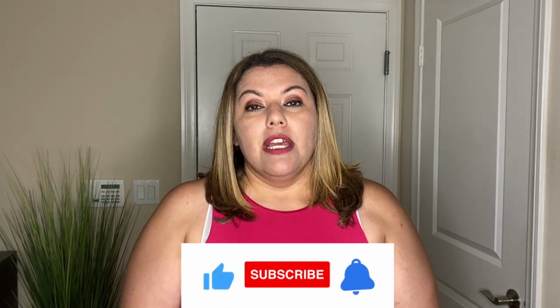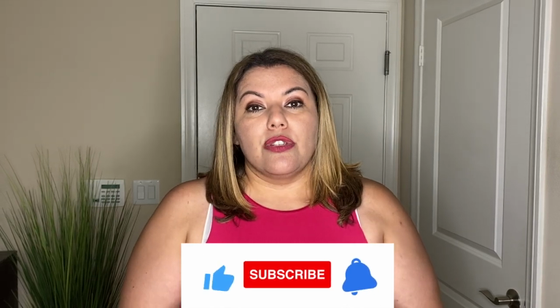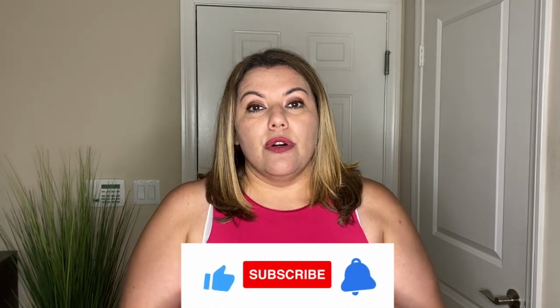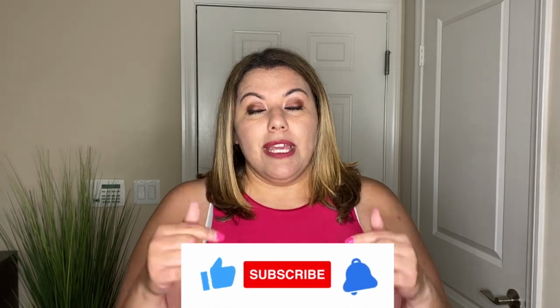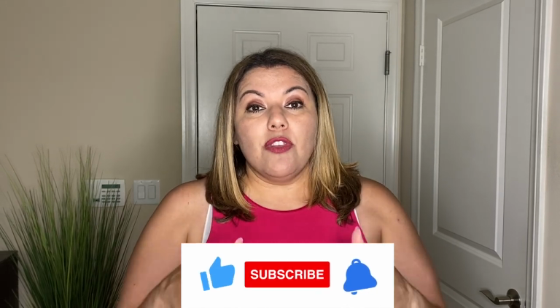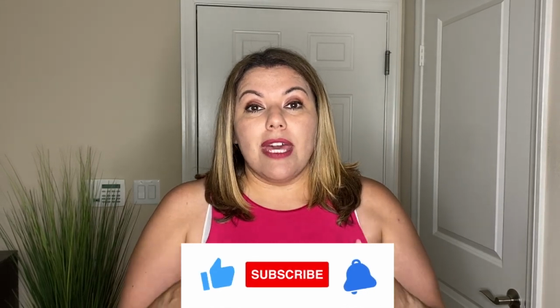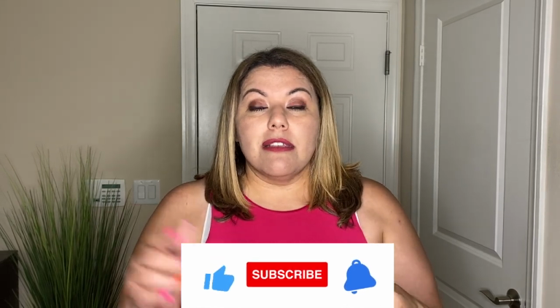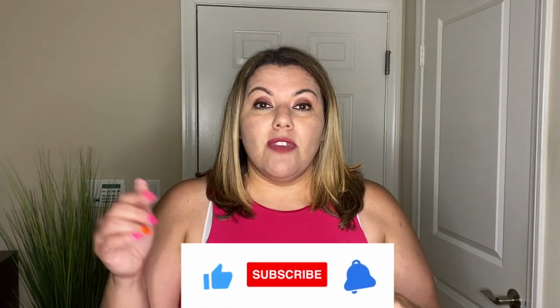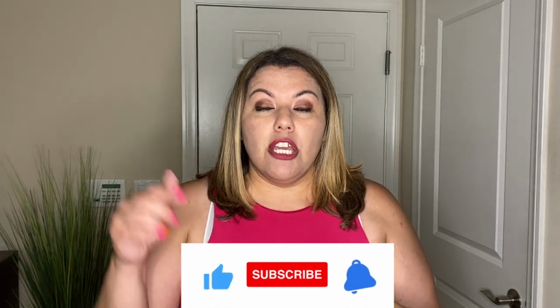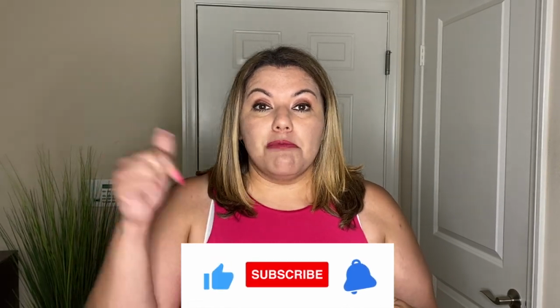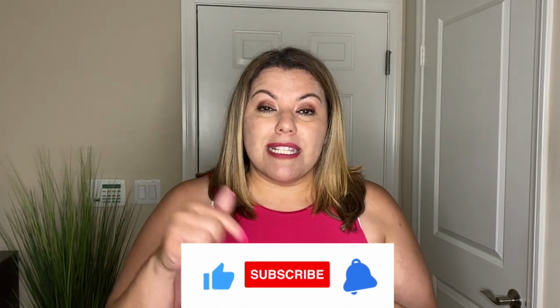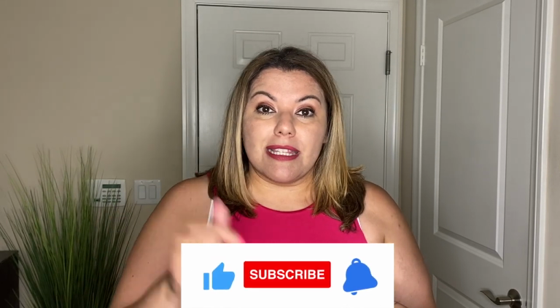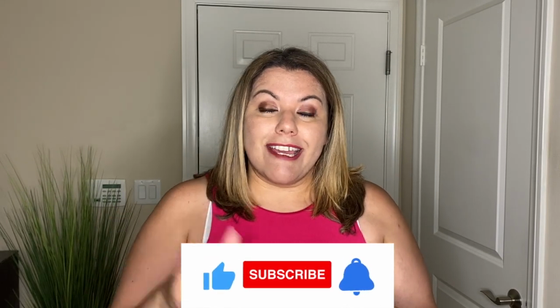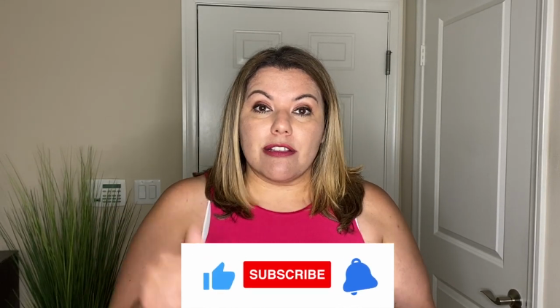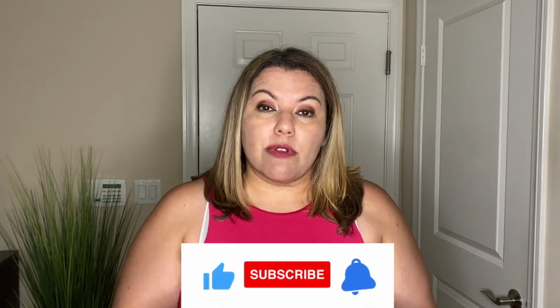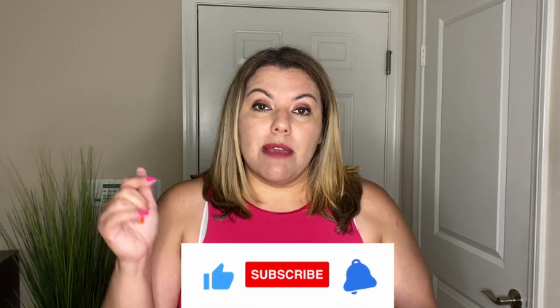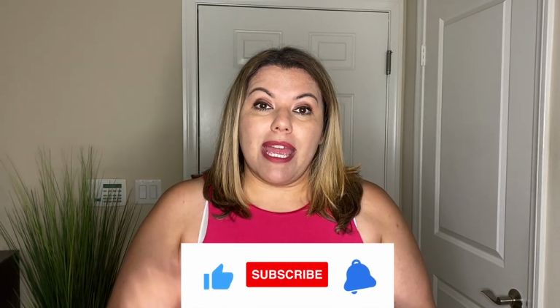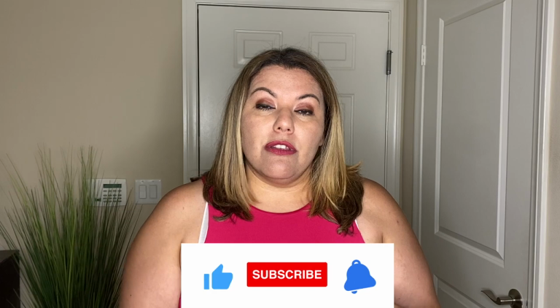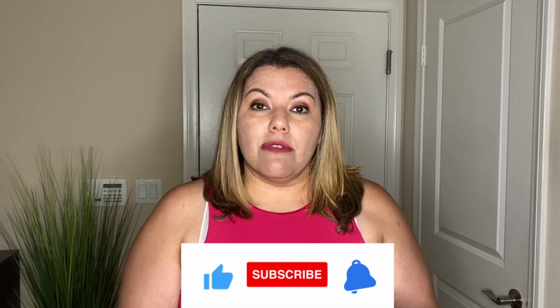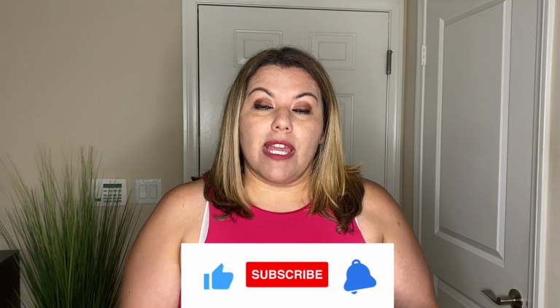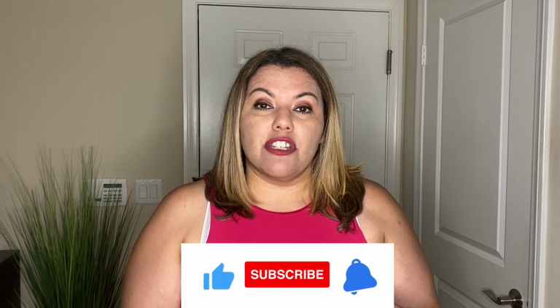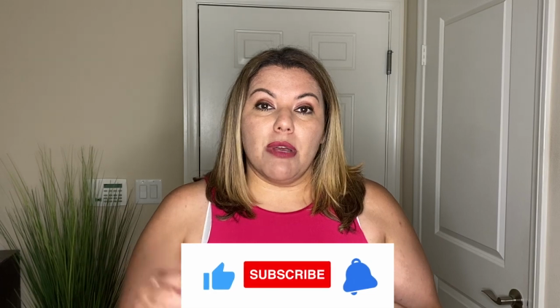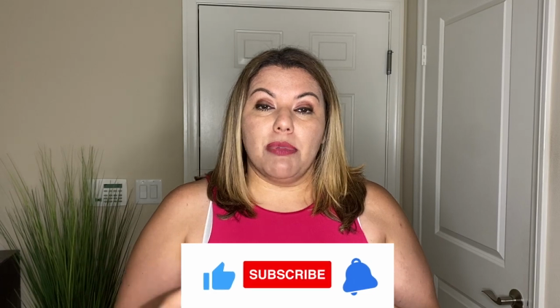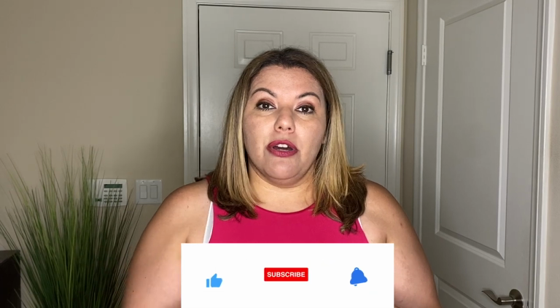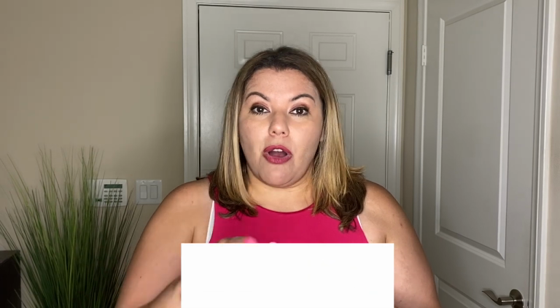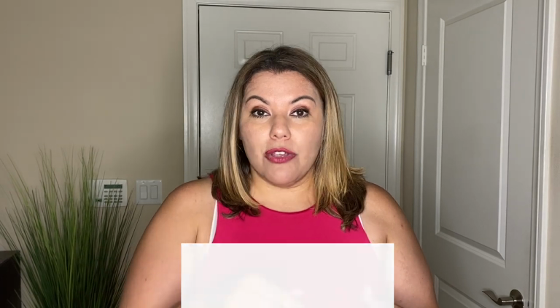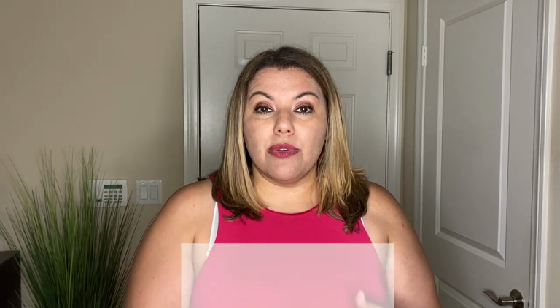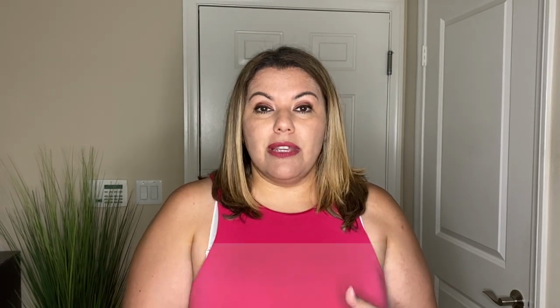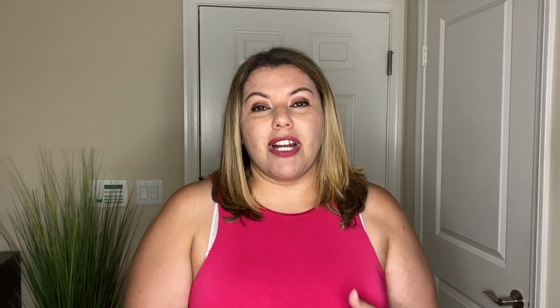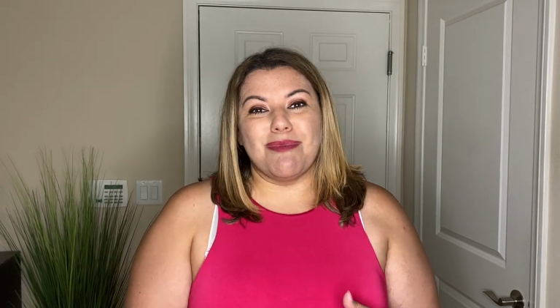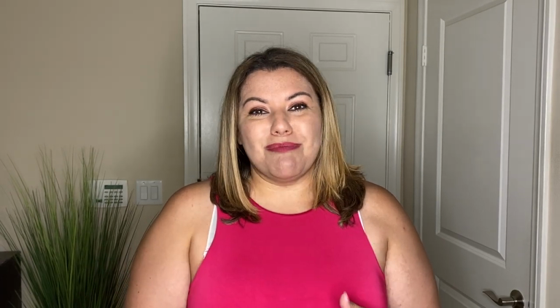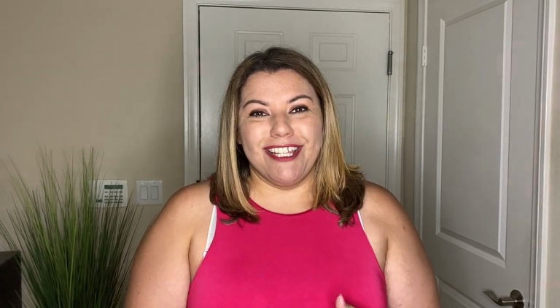If you like this video, please hit the like, subscribe, and the notification bell below. Also leave a comment below.